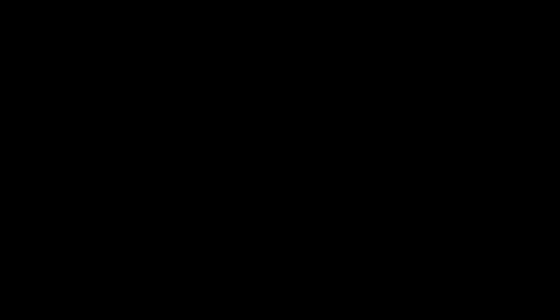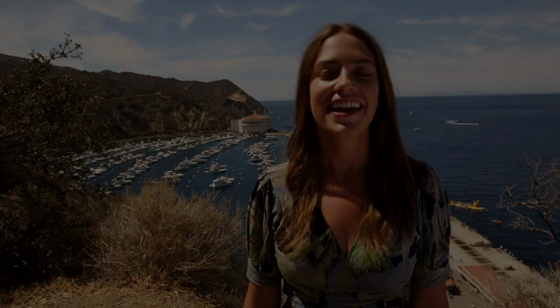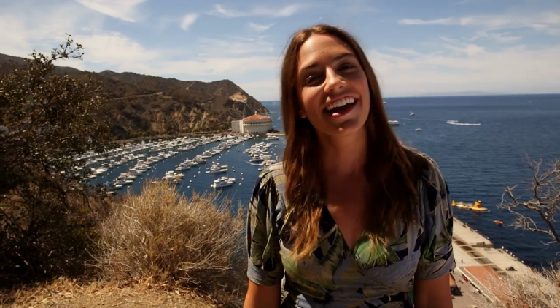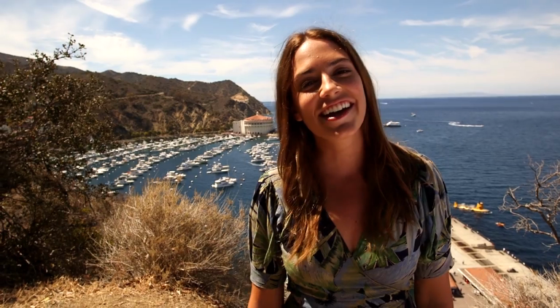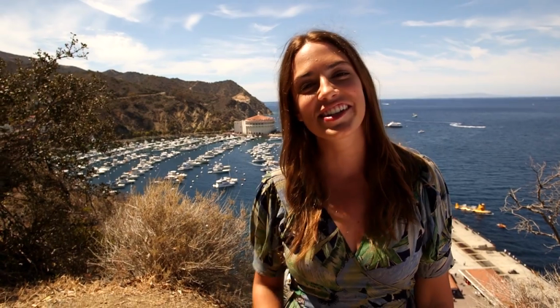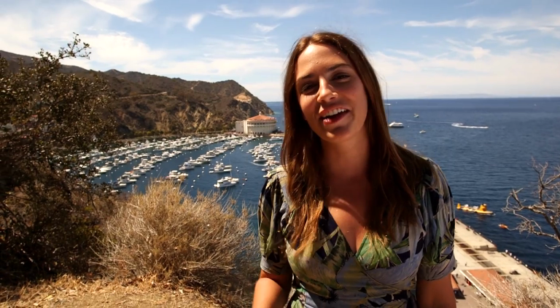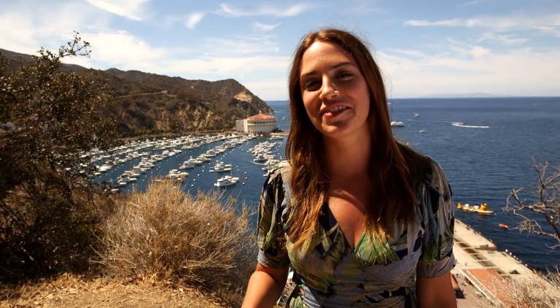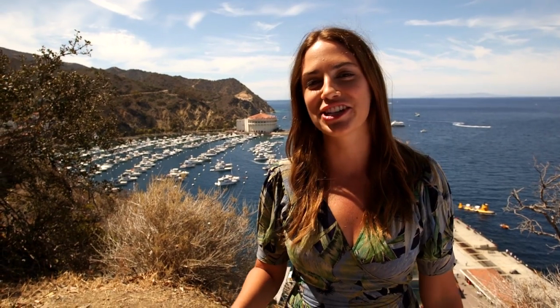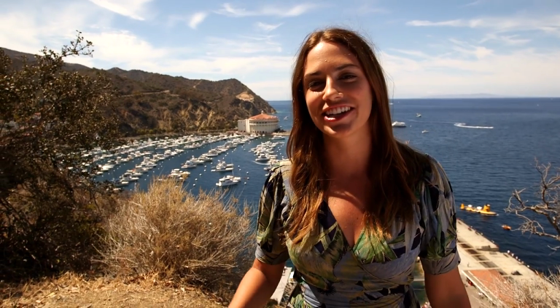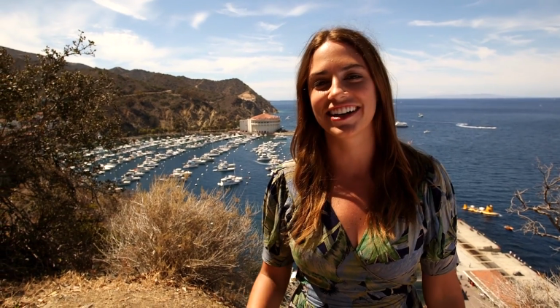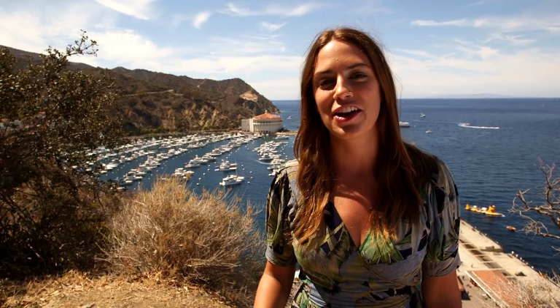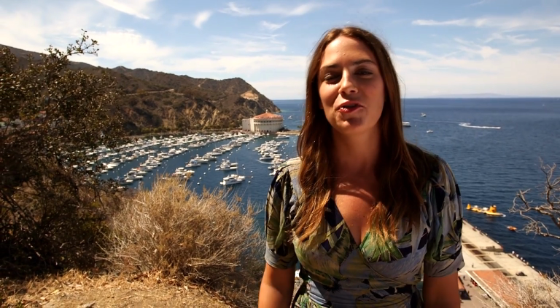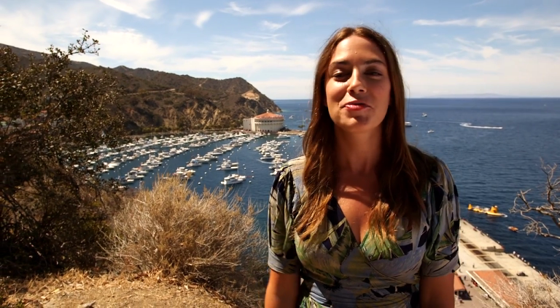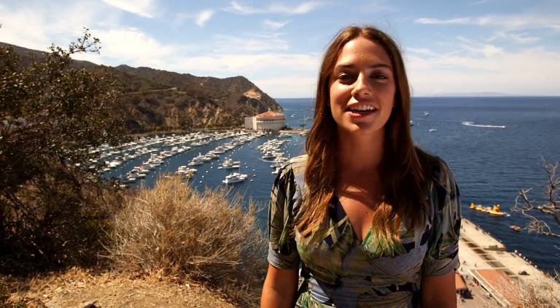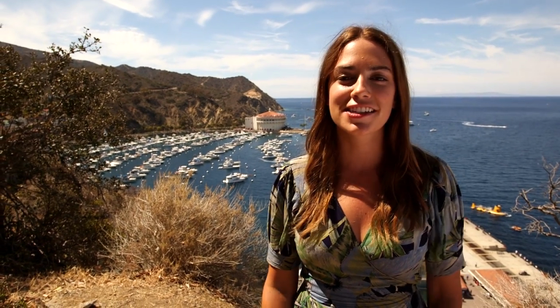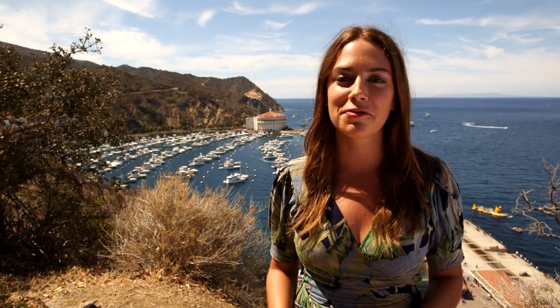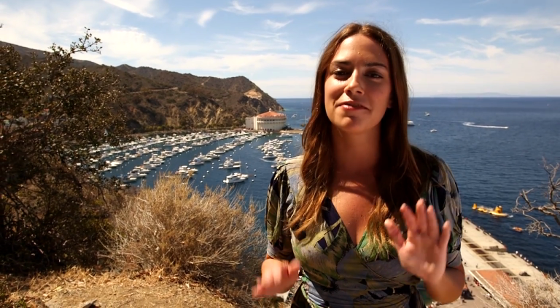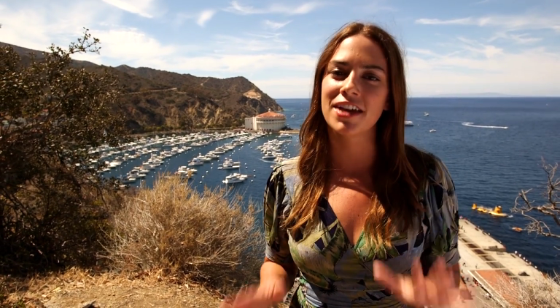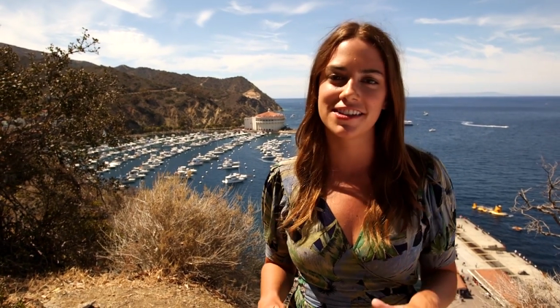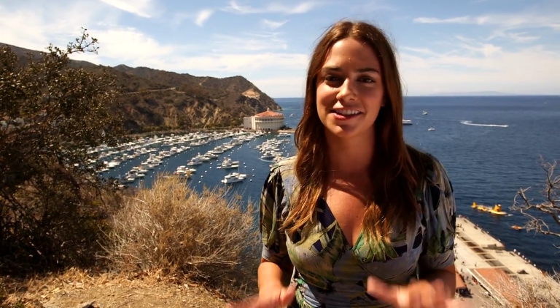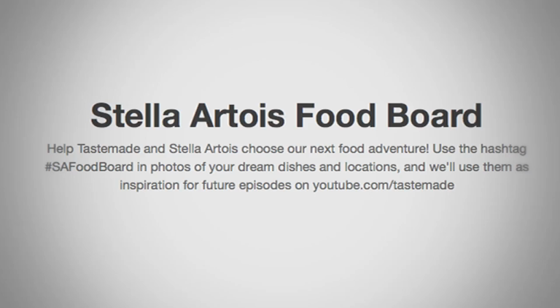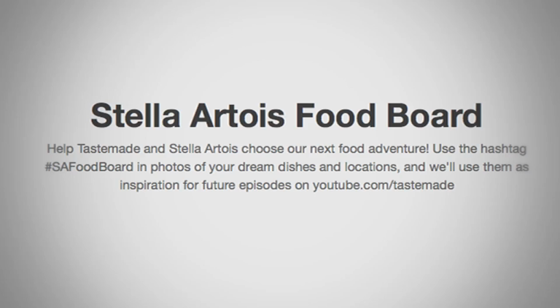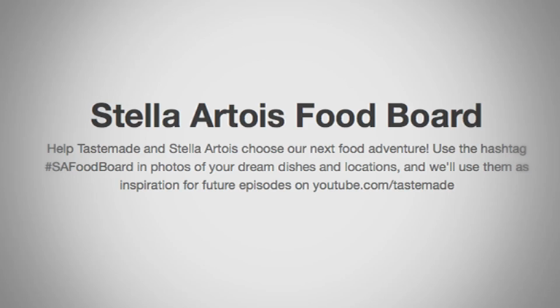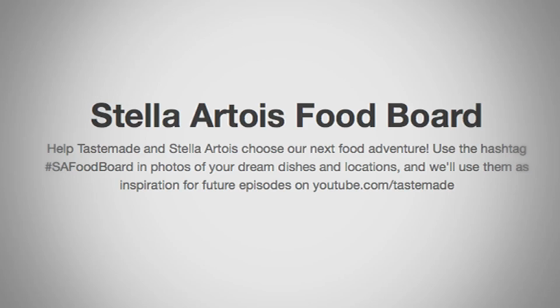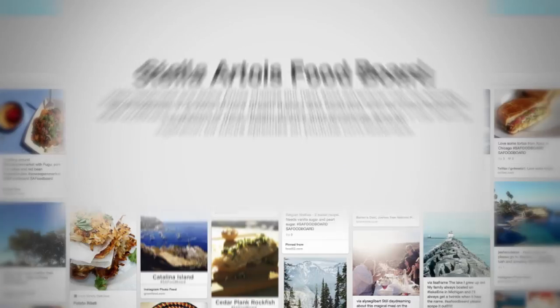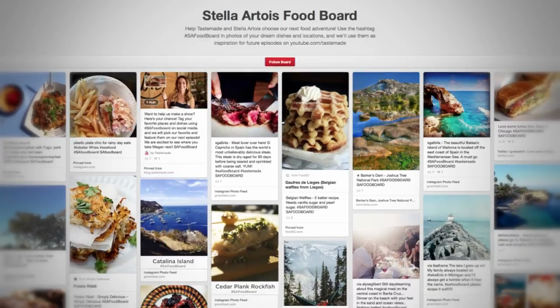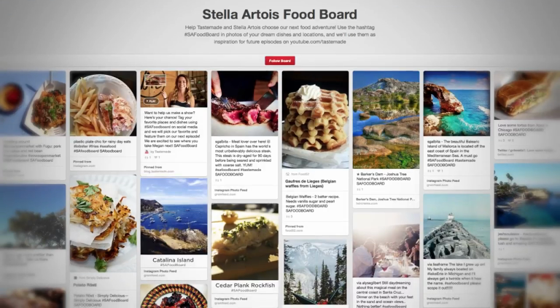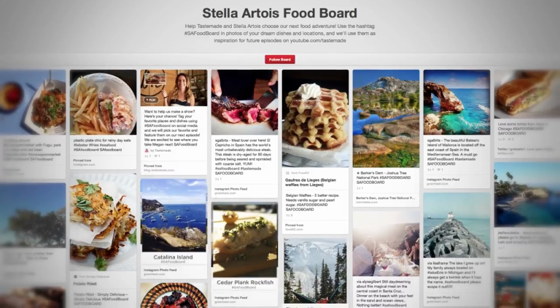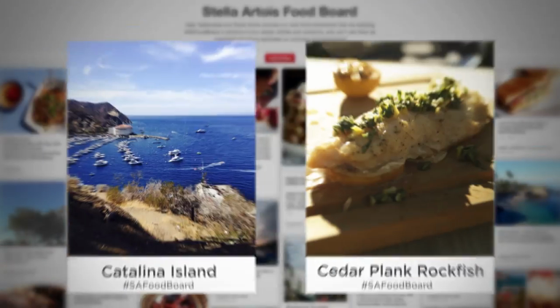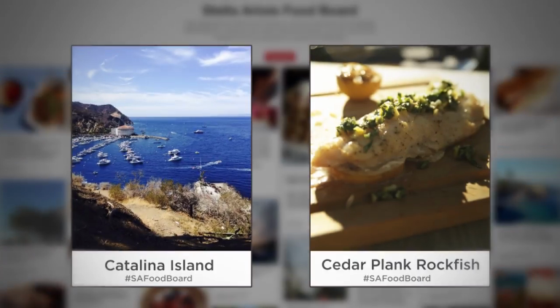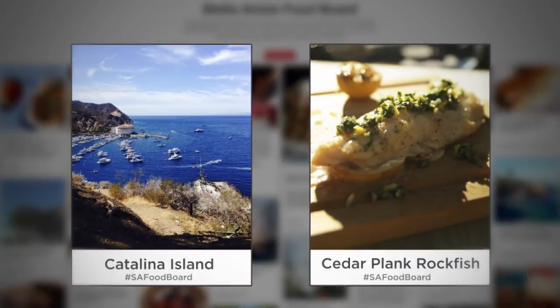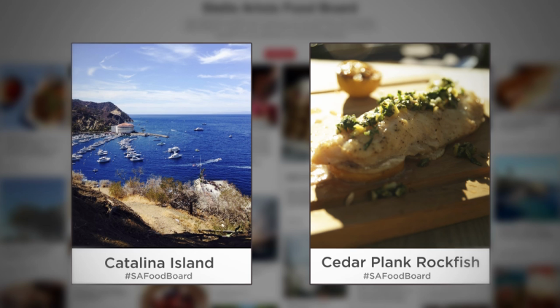Hey guys, Megan Mitchell here. We've been getting some amazing submissions to our Stella Artois food board.